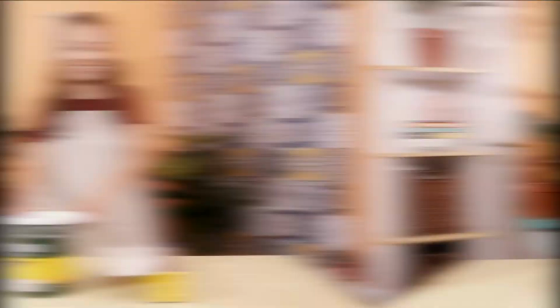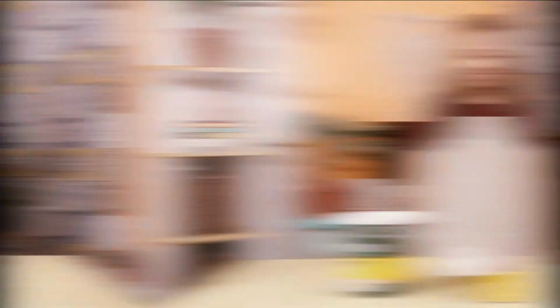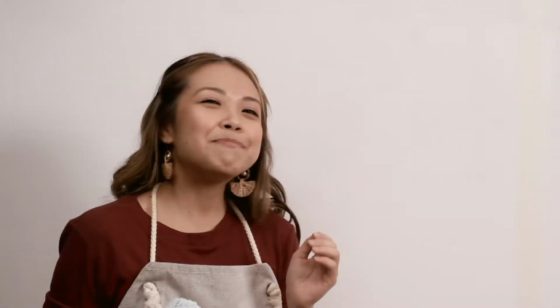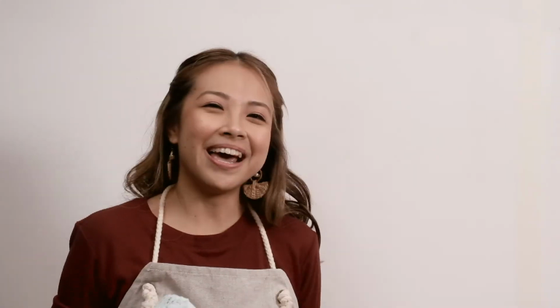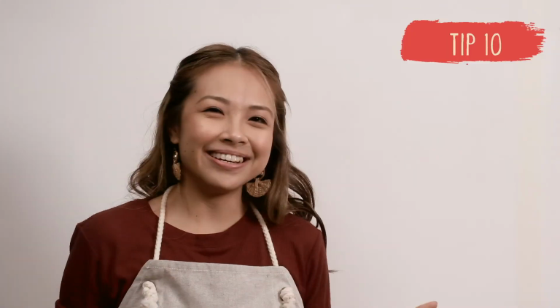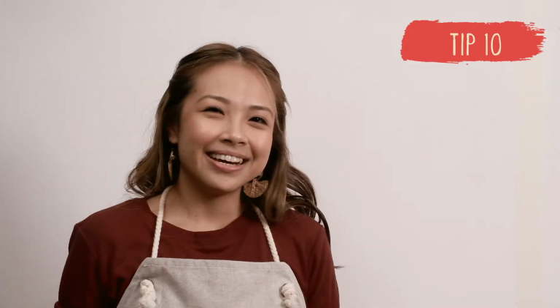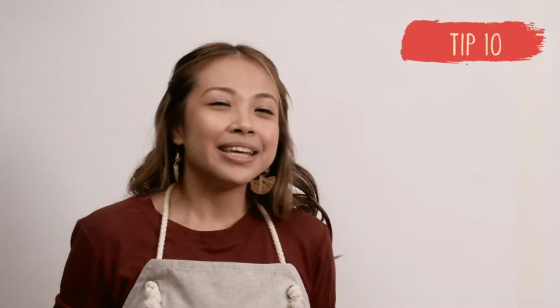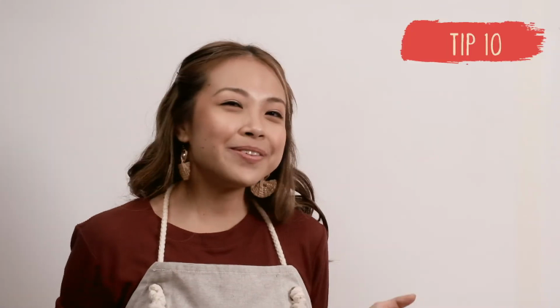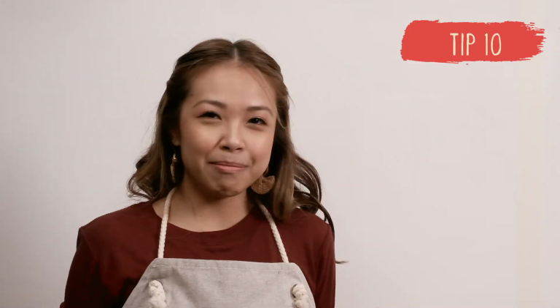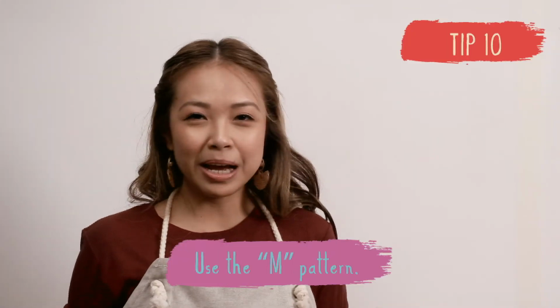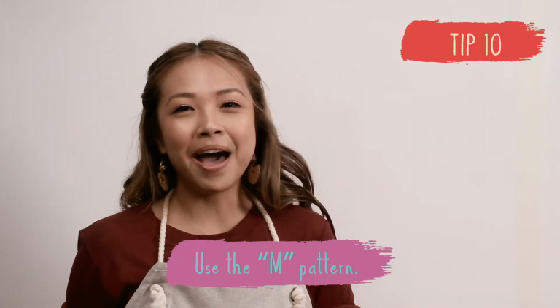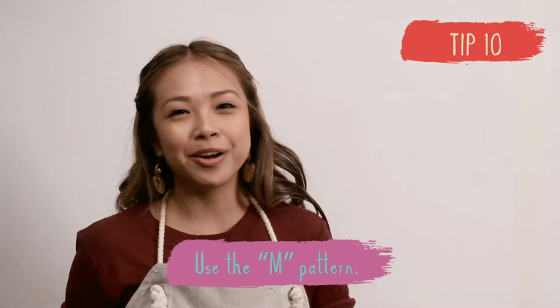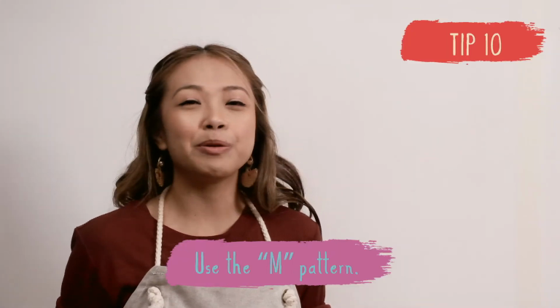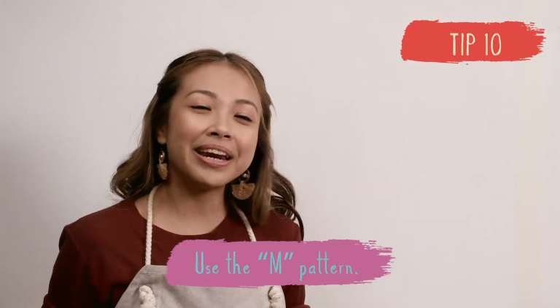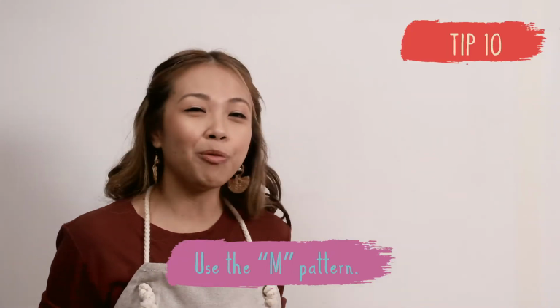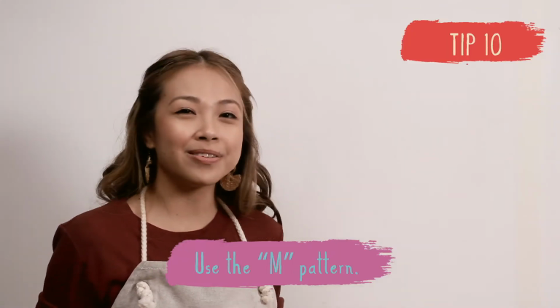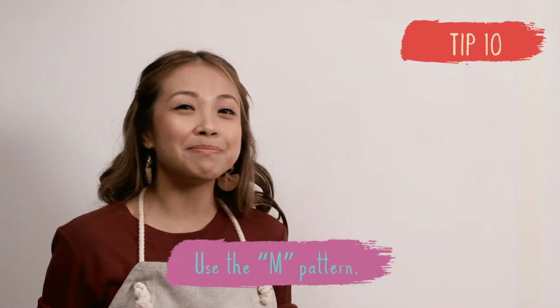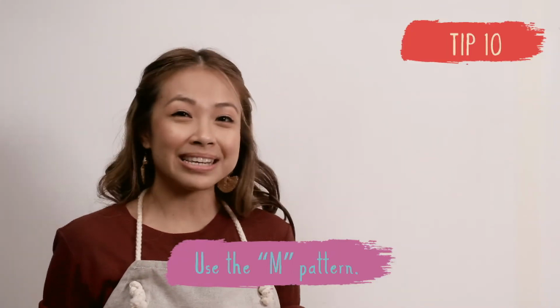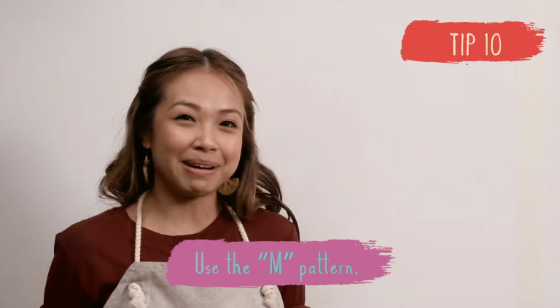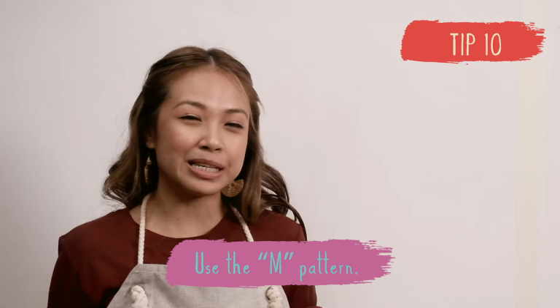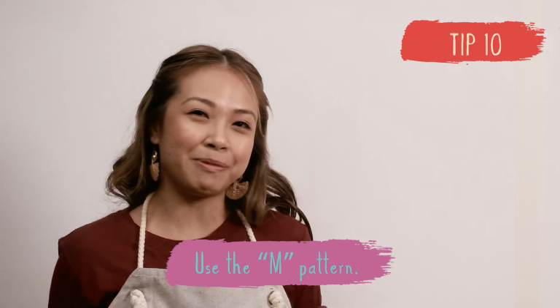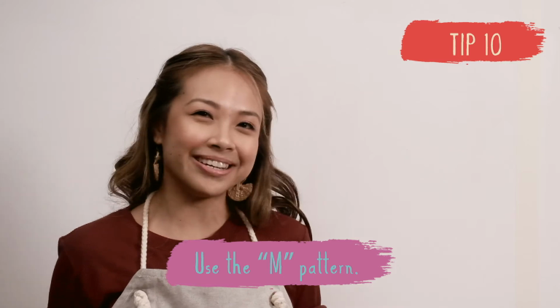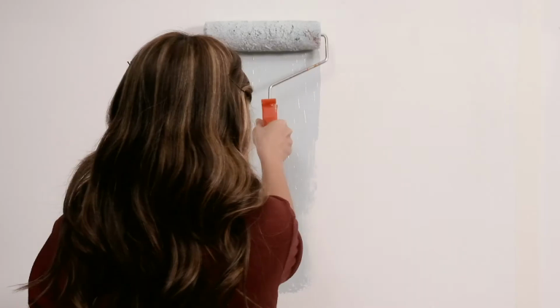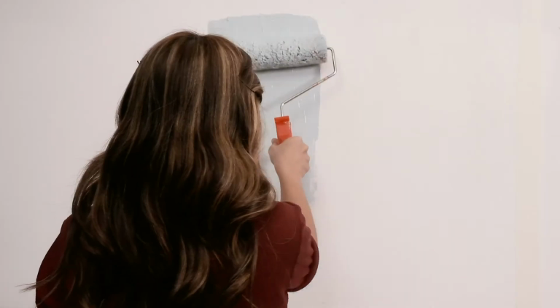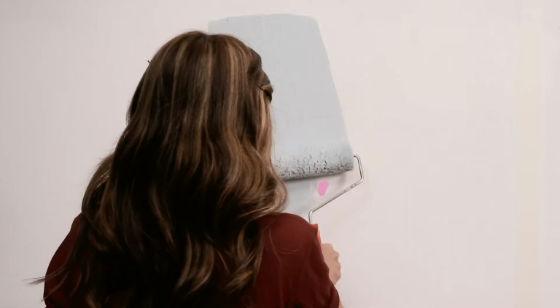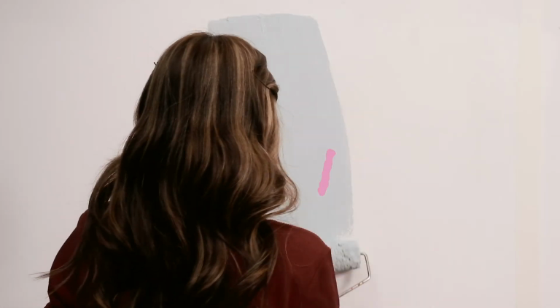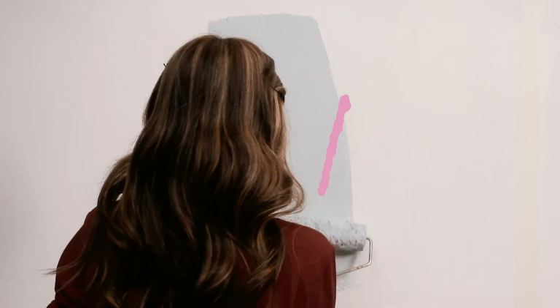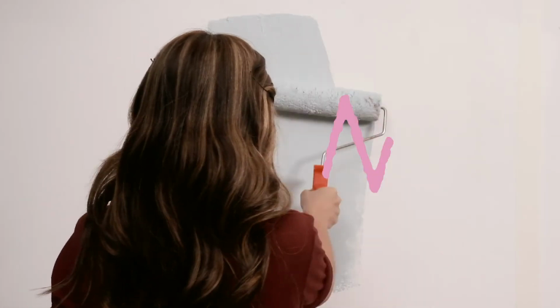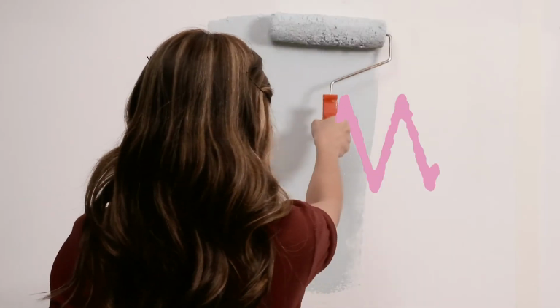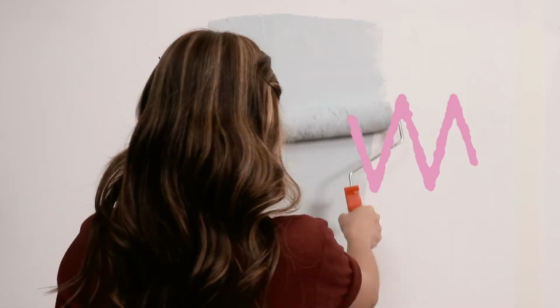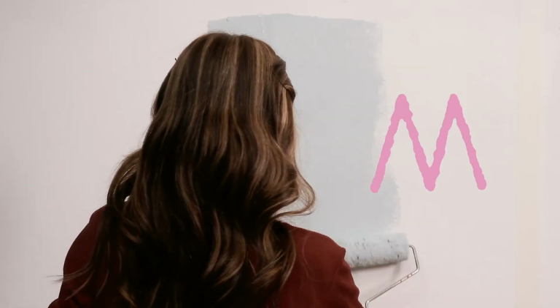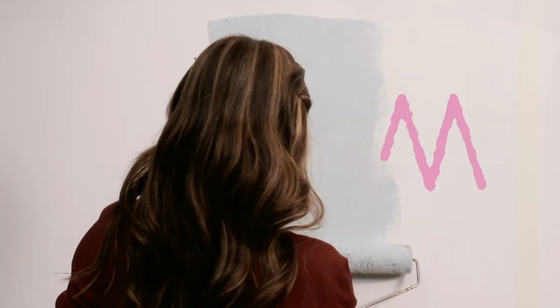Tip 10. Use the M-like pattern when painting walls to maximize spread. Coming back over the M evens it out.